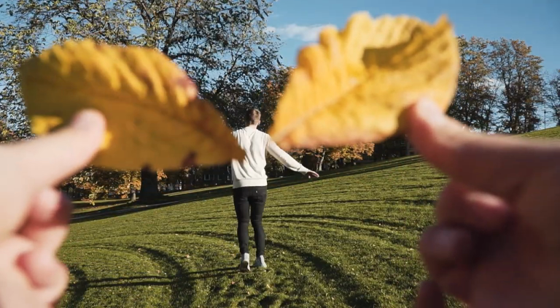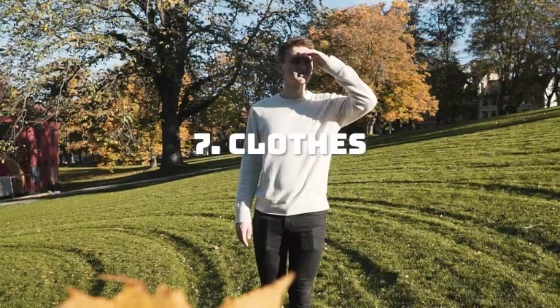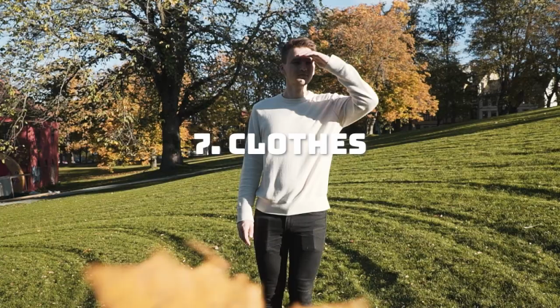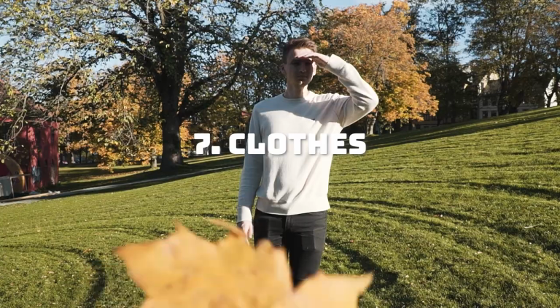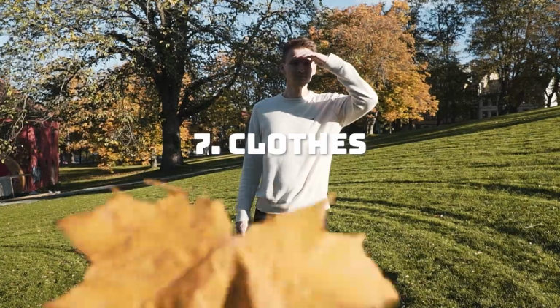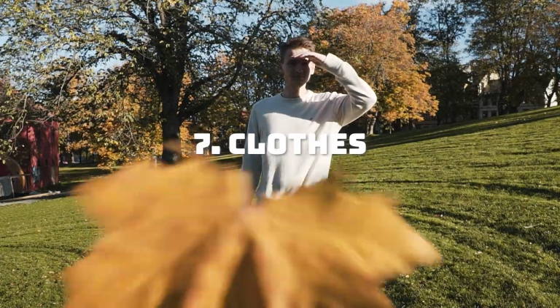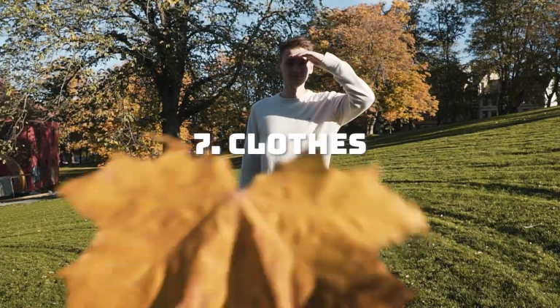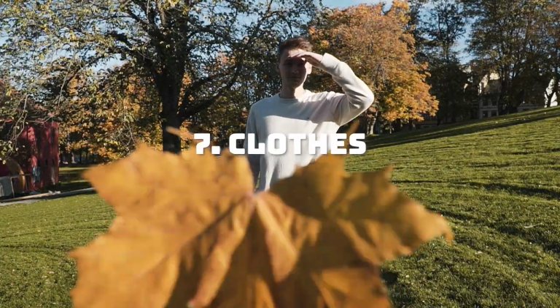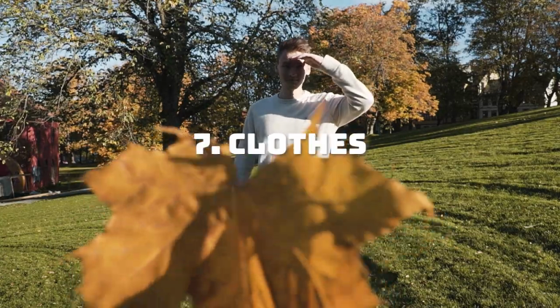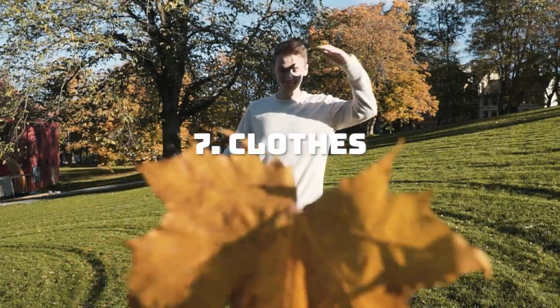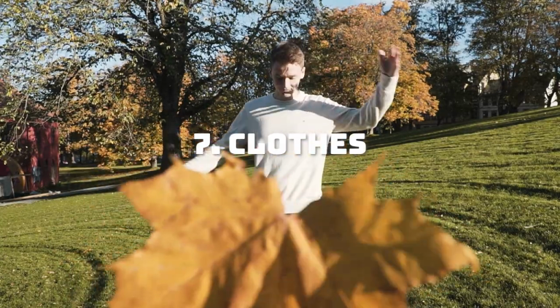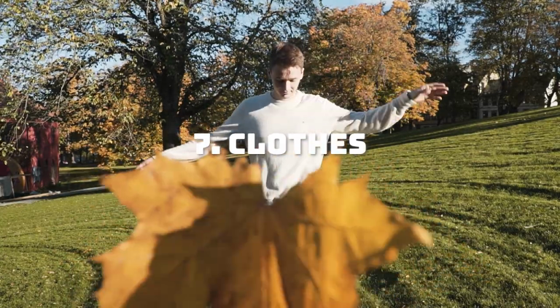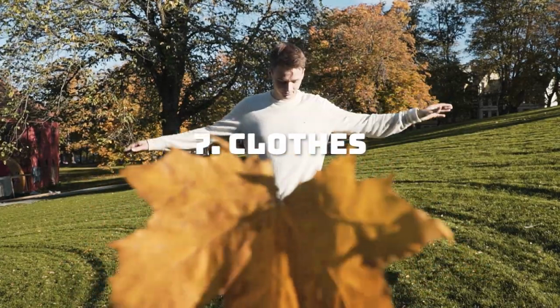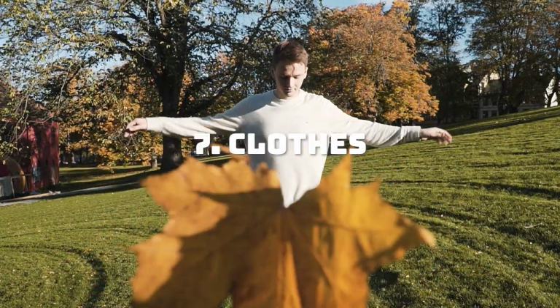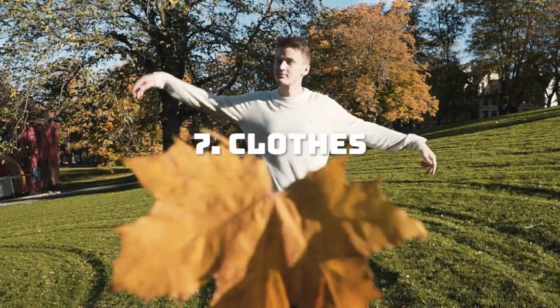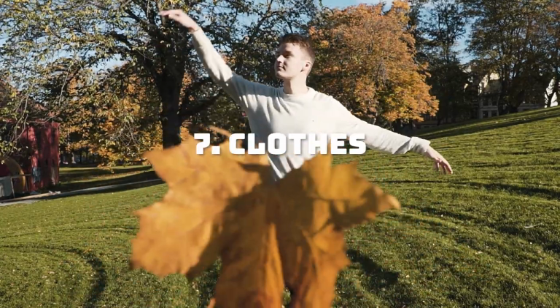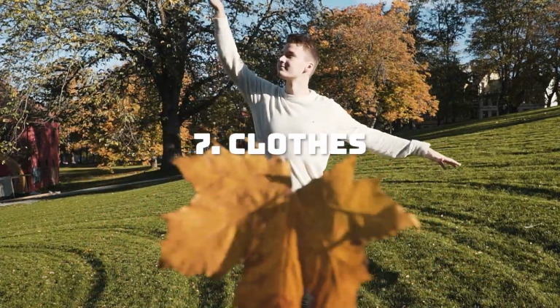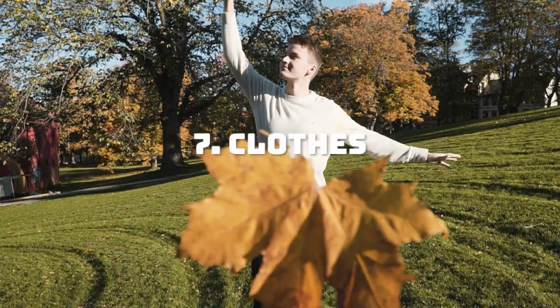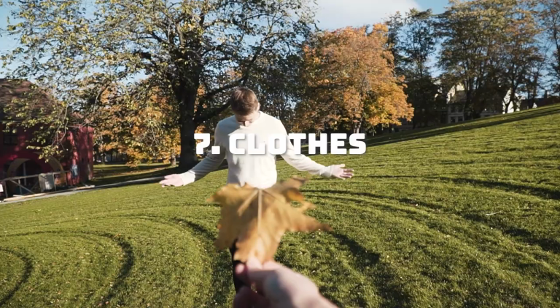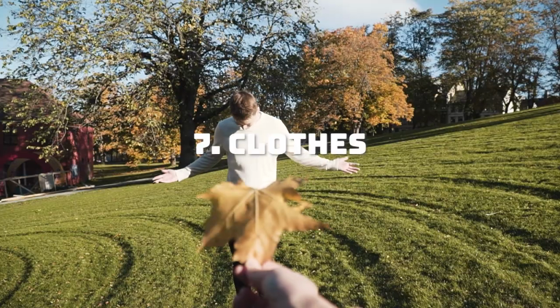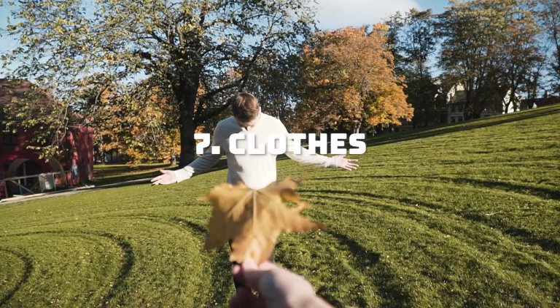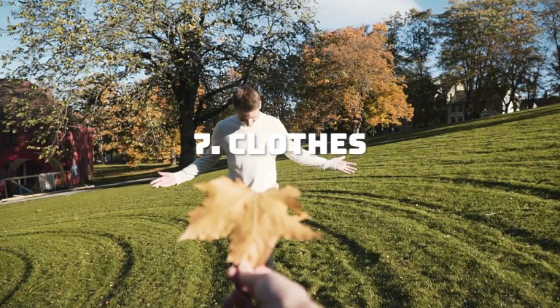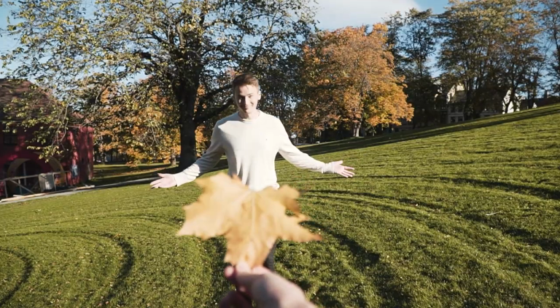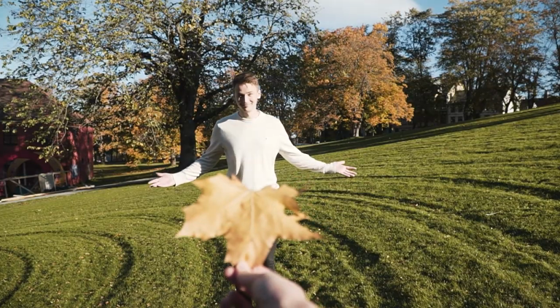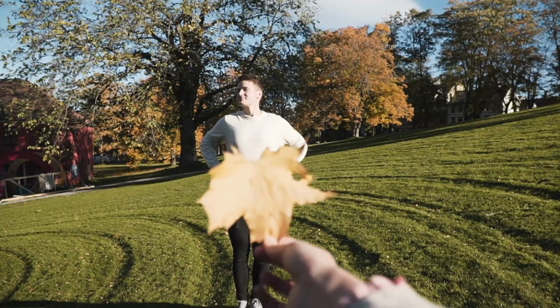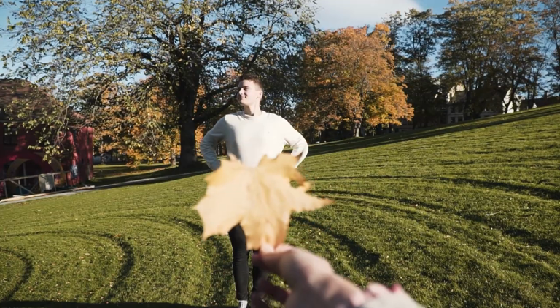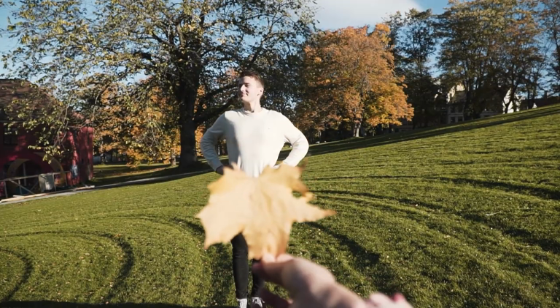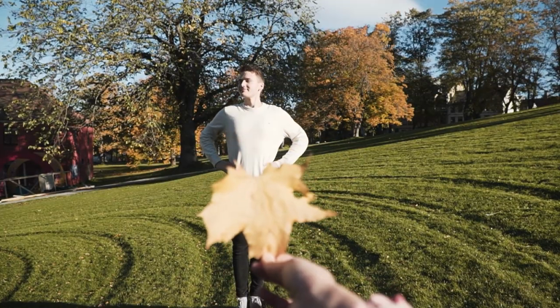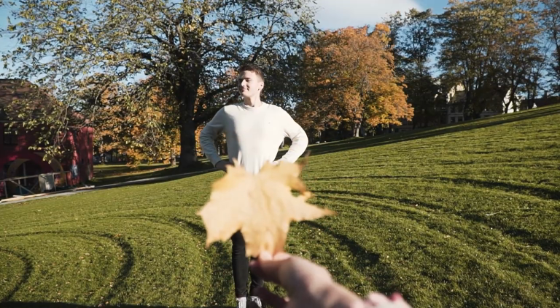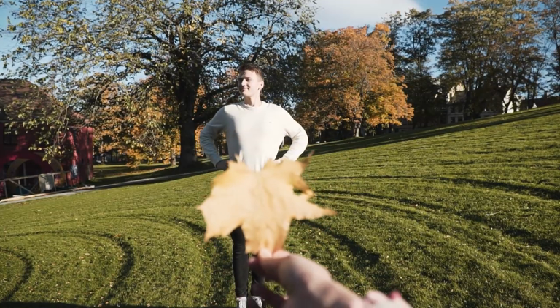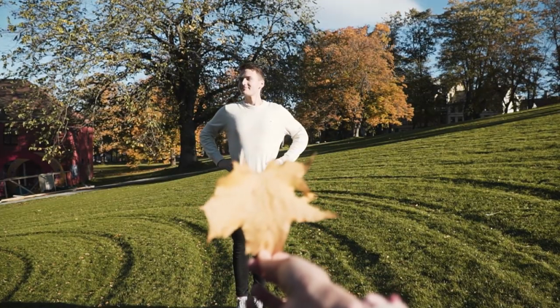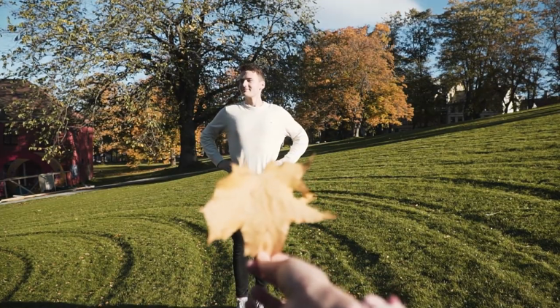This one is similar, but with a dress or skirt. Put some autumn clothes on.